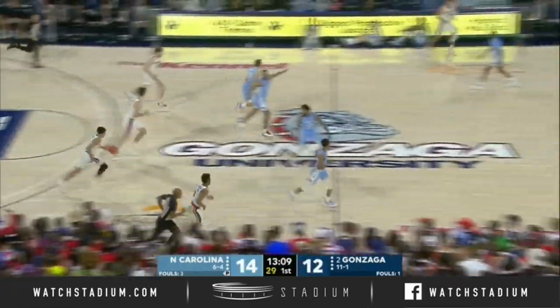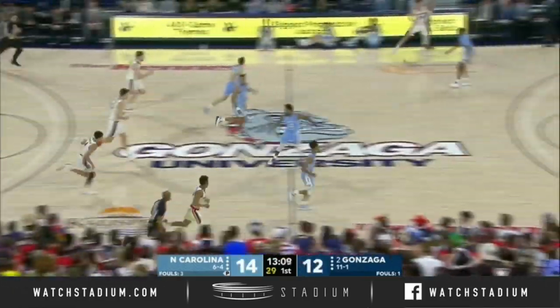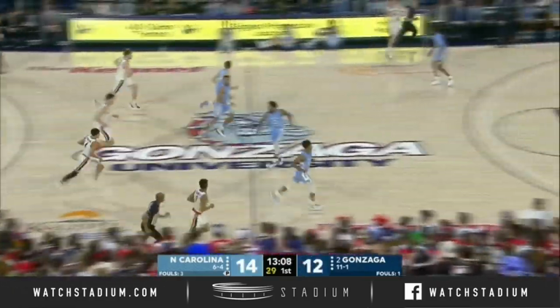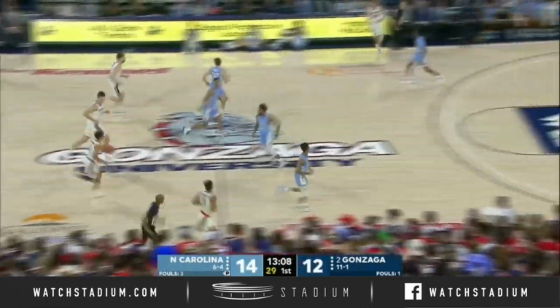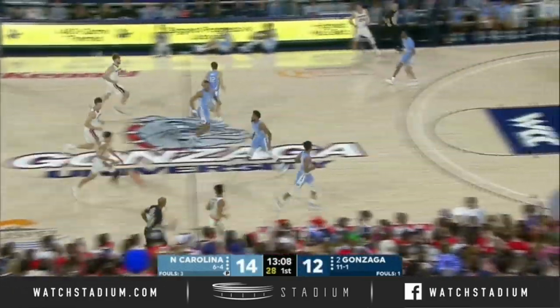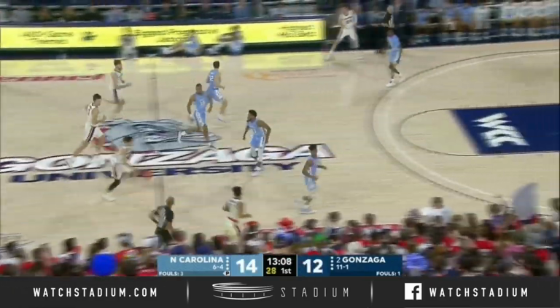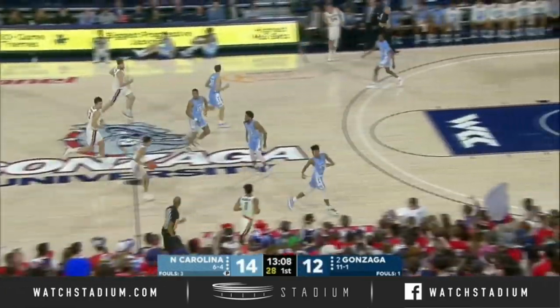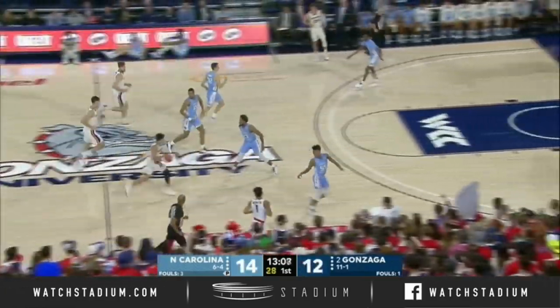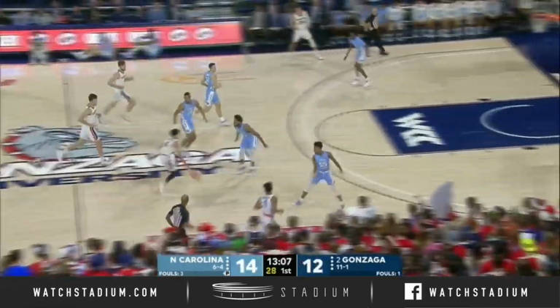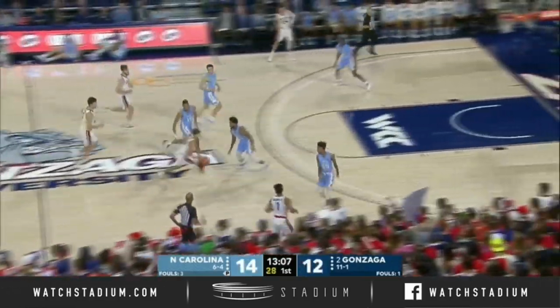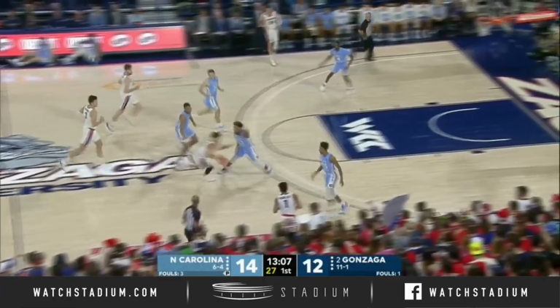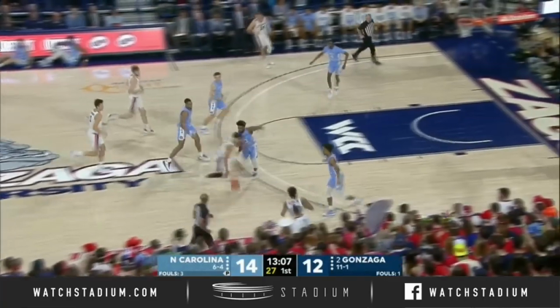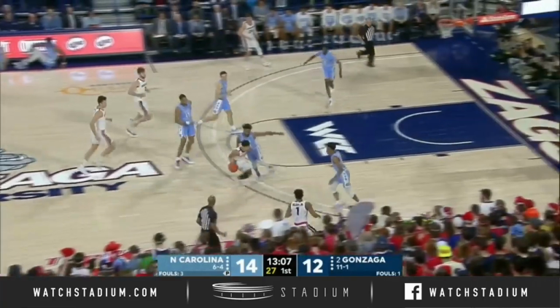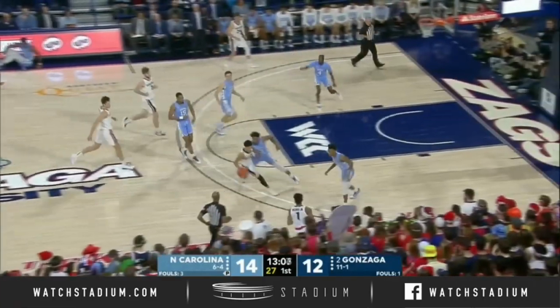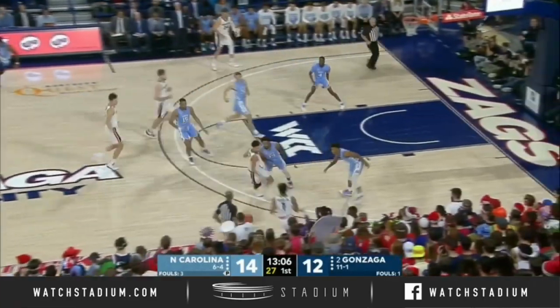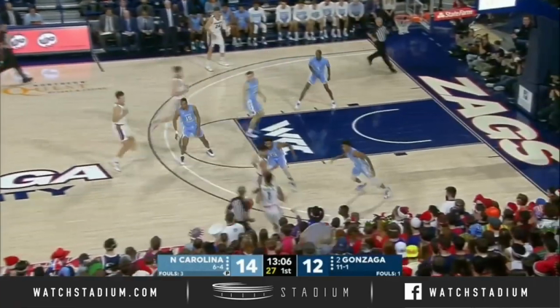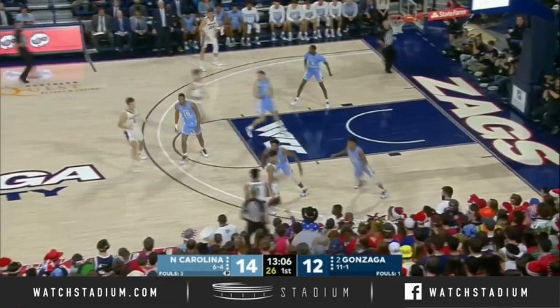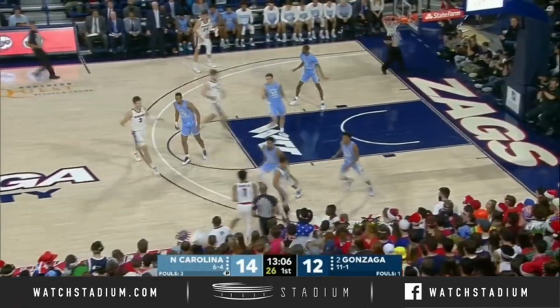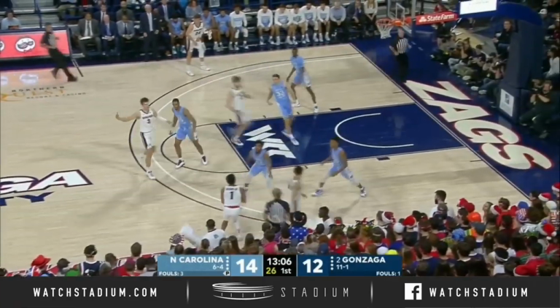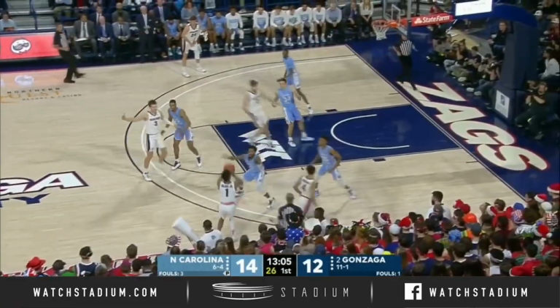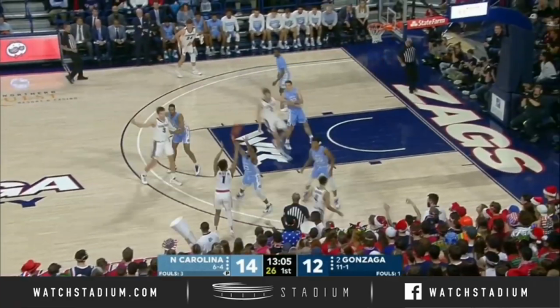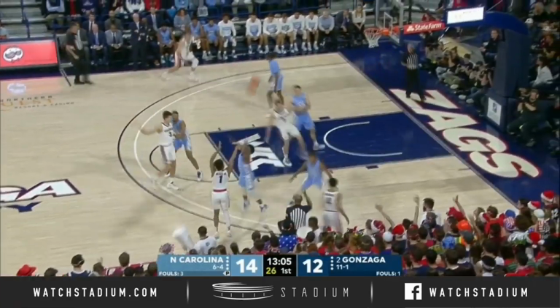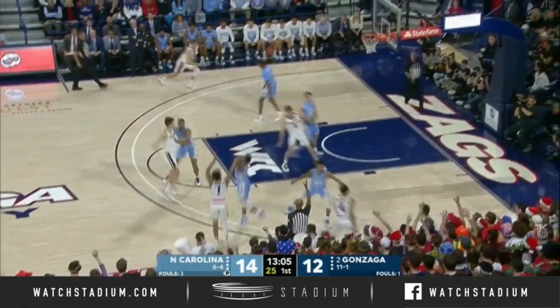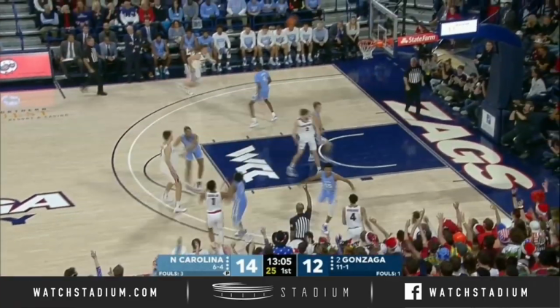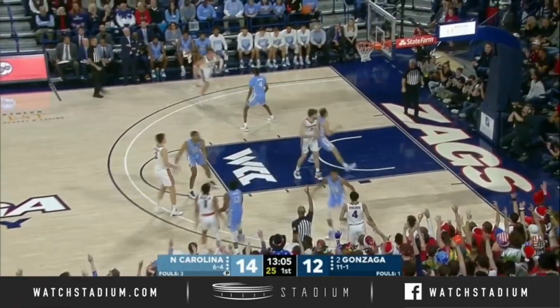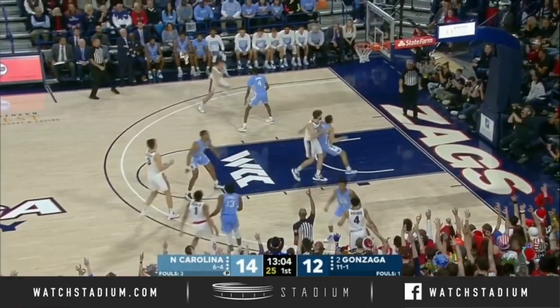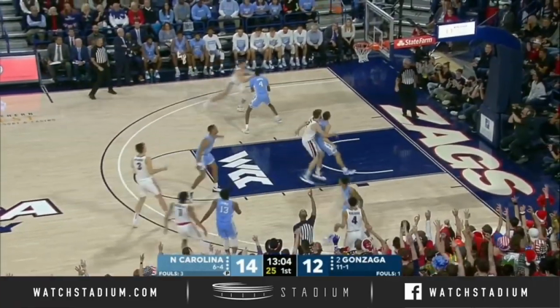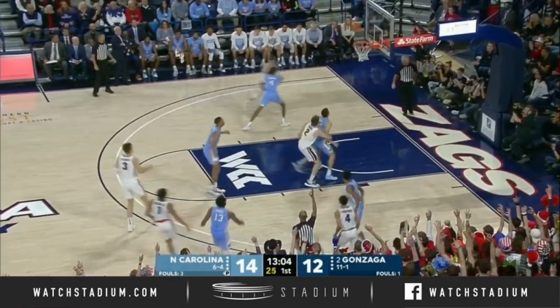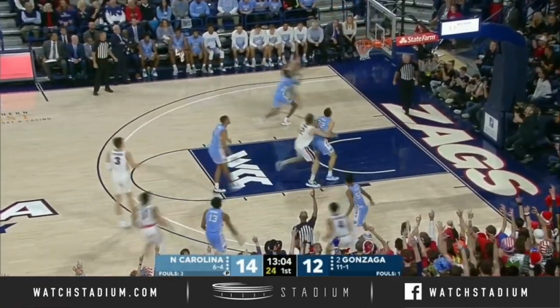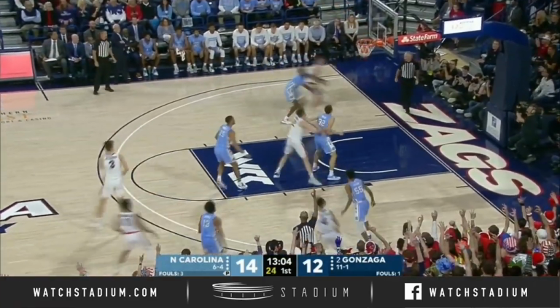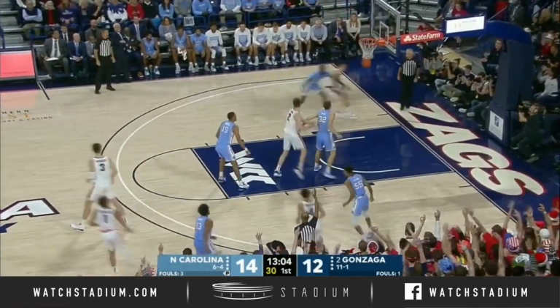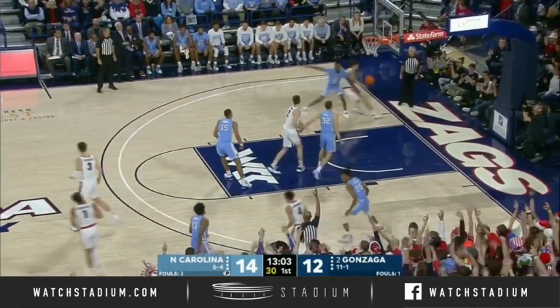North Carolina can't — even though those are good shots — they can't fall in love with the jump shot. They've got to get the ball inside.